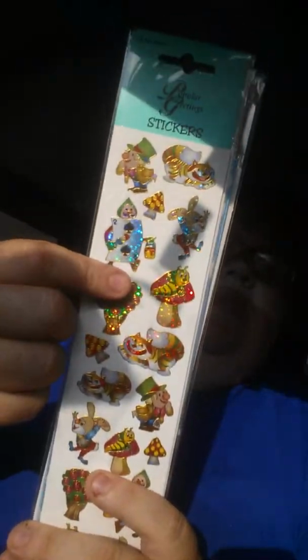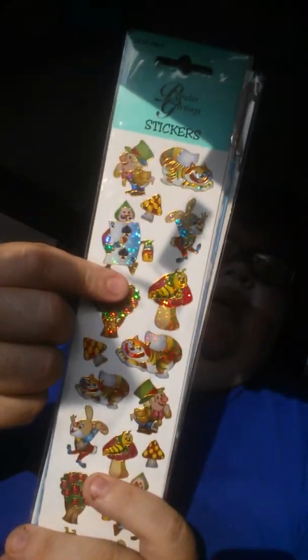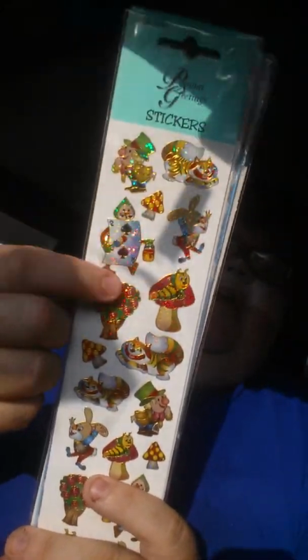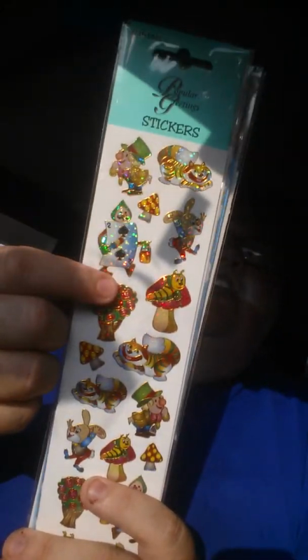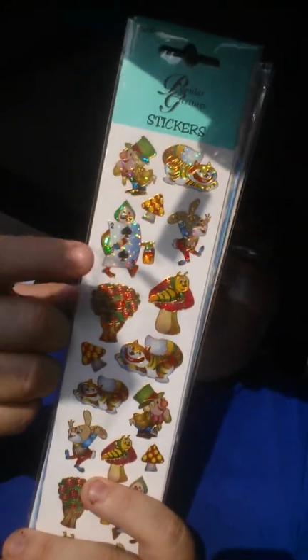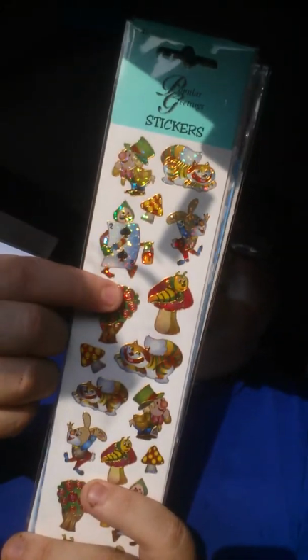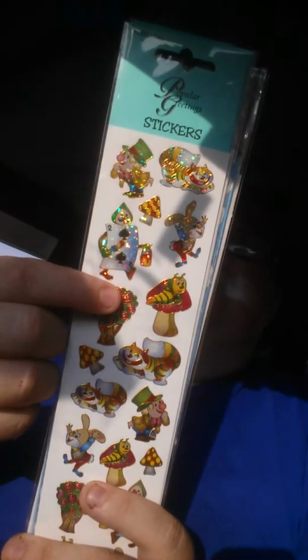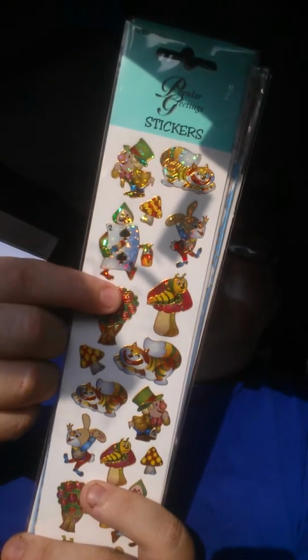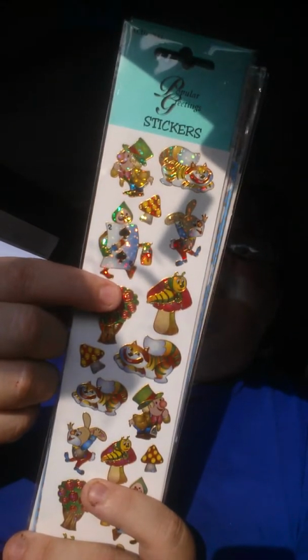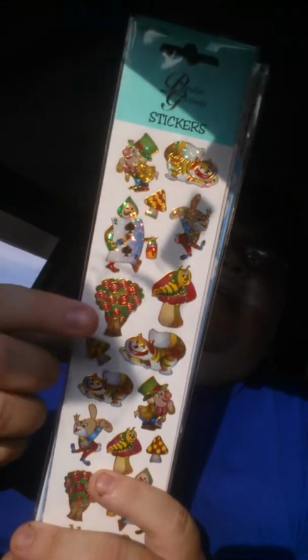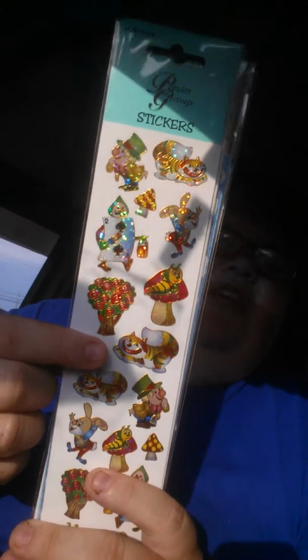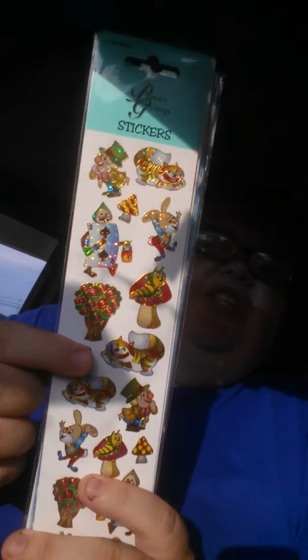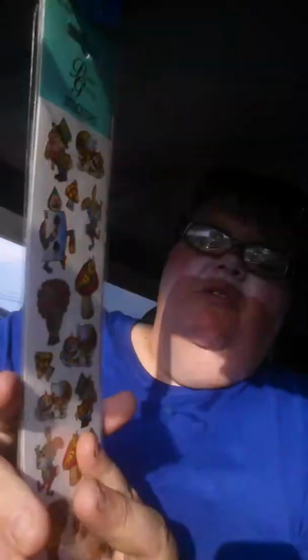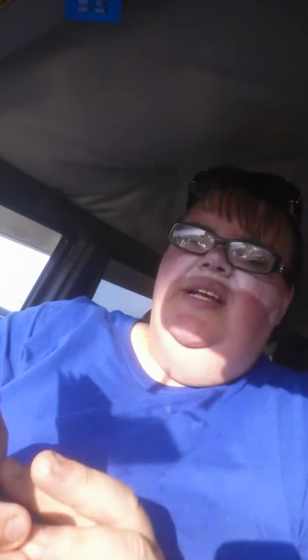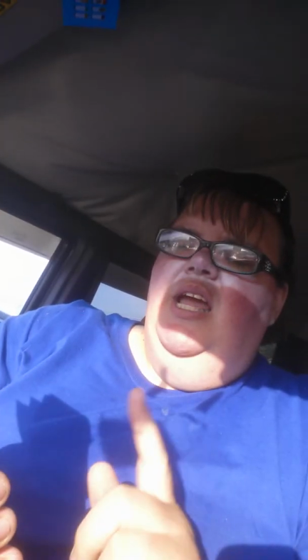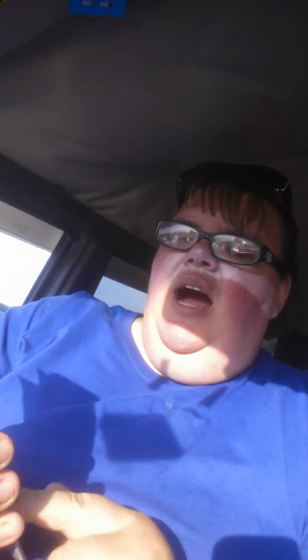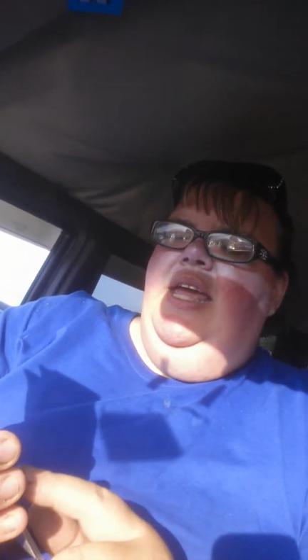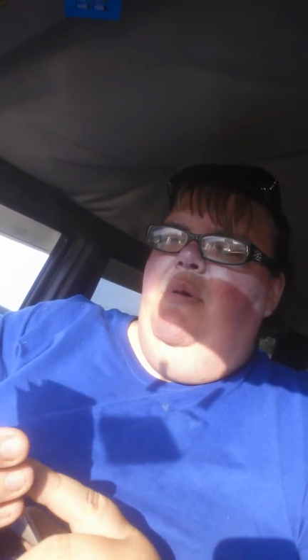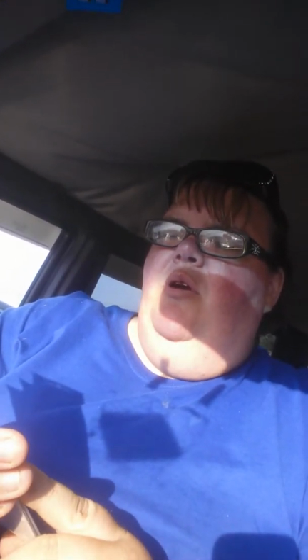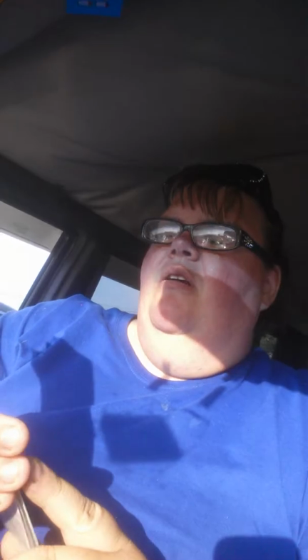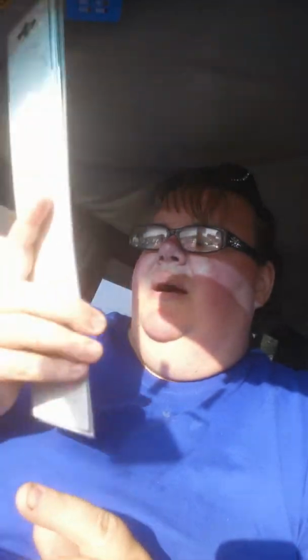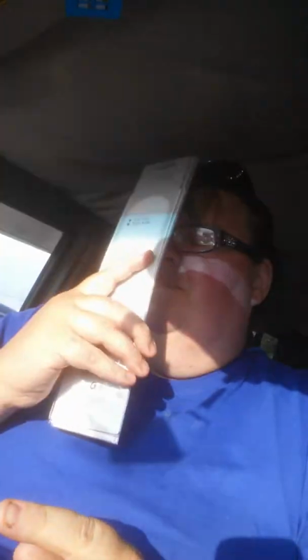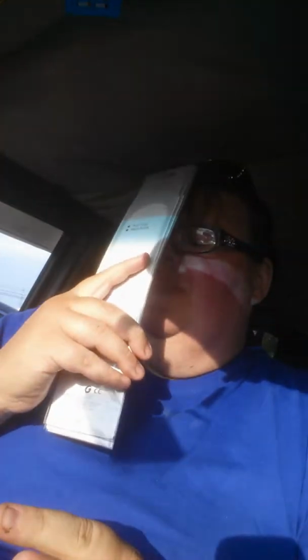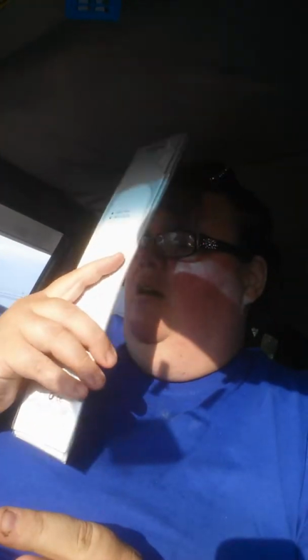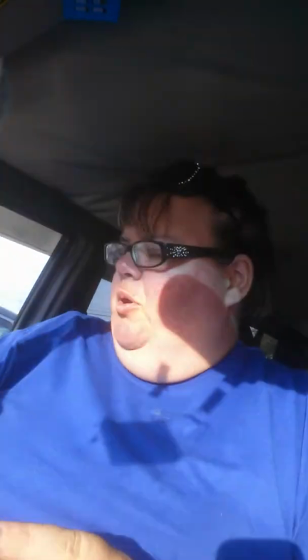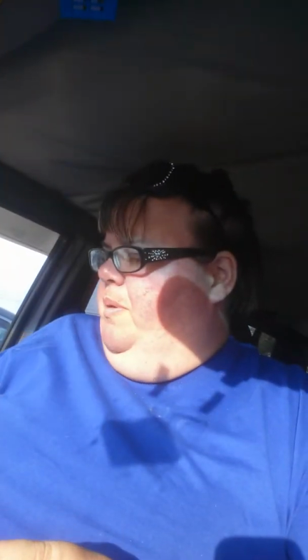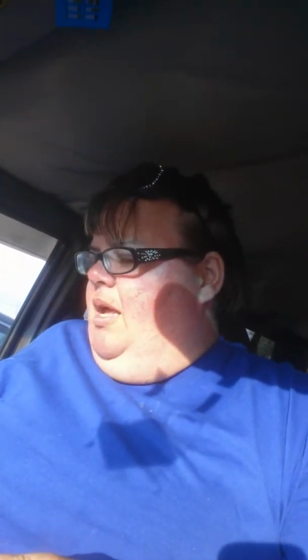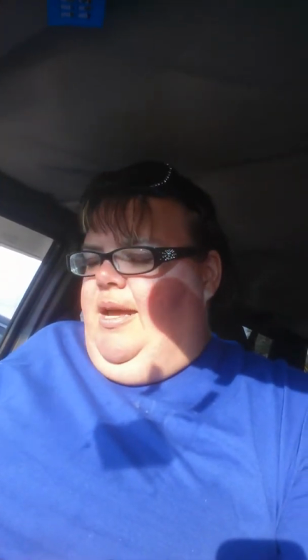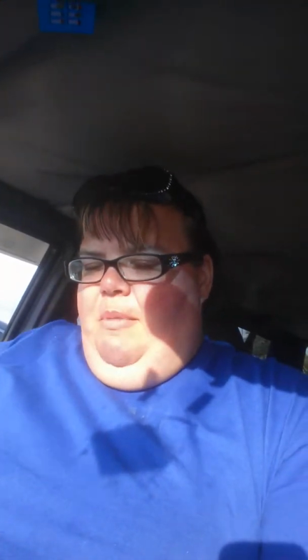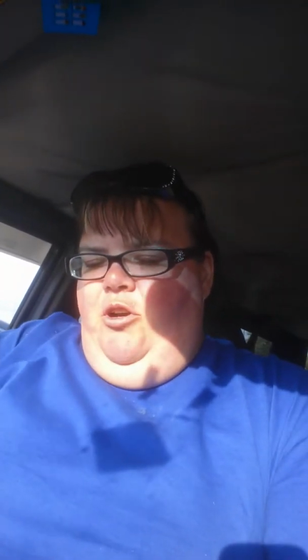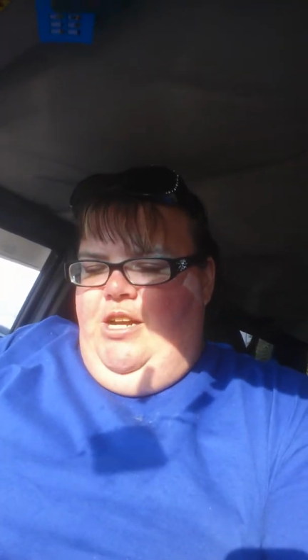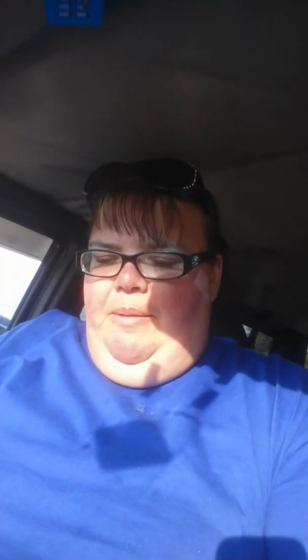I know she loves Alice in Wonderland and I think she's hauled these. I can't remember her channel name.